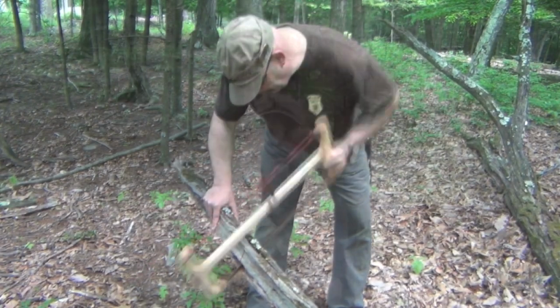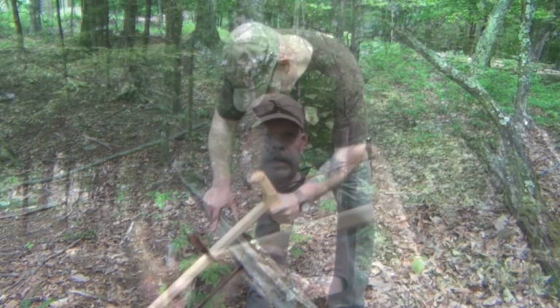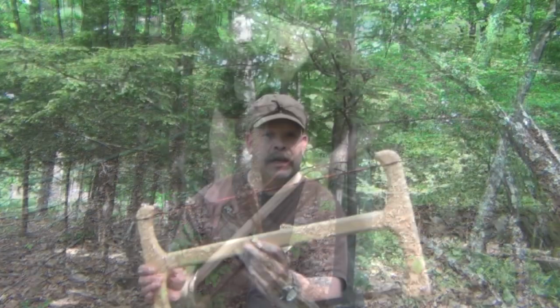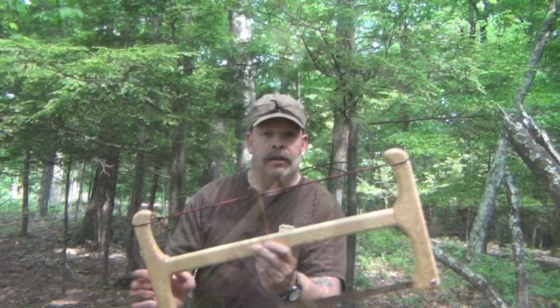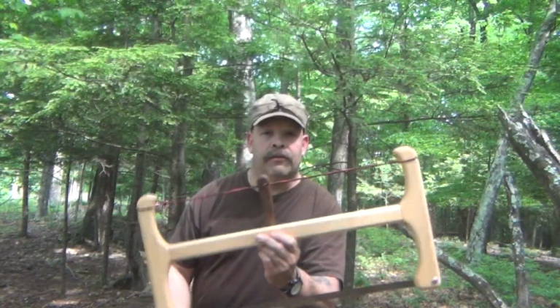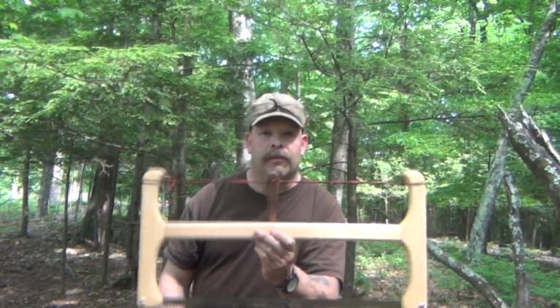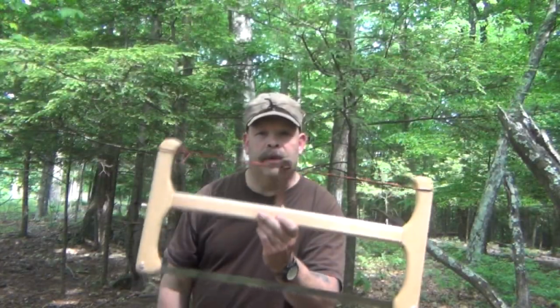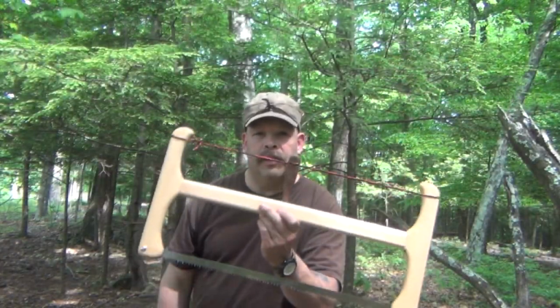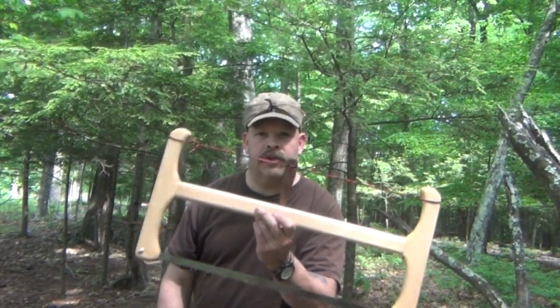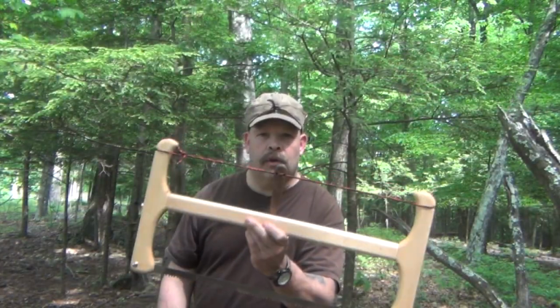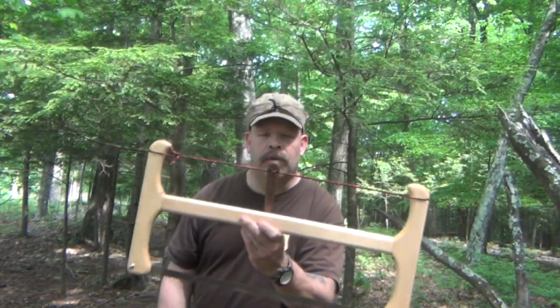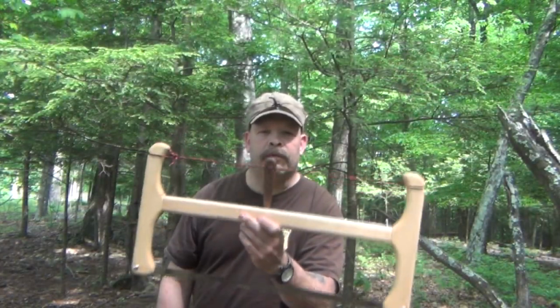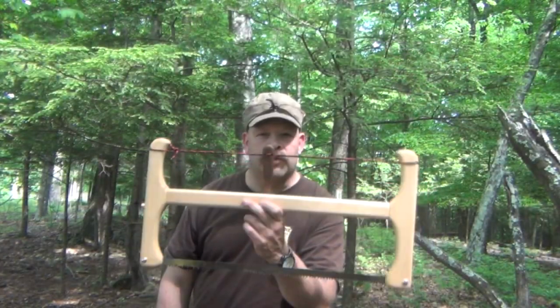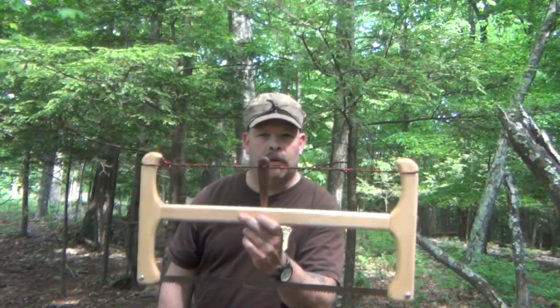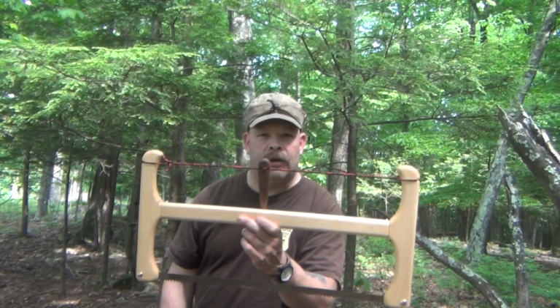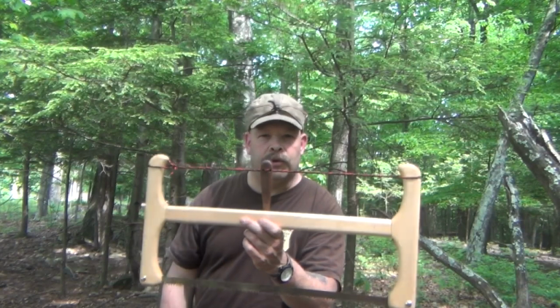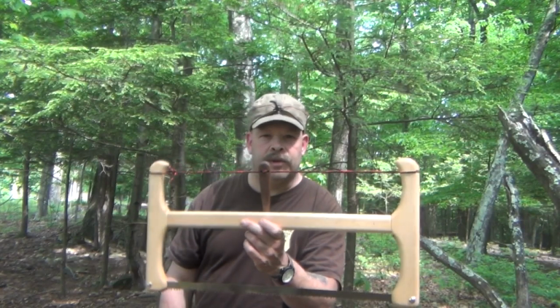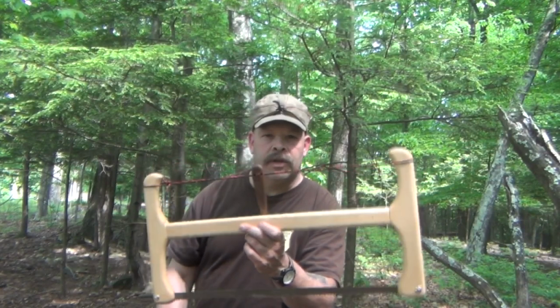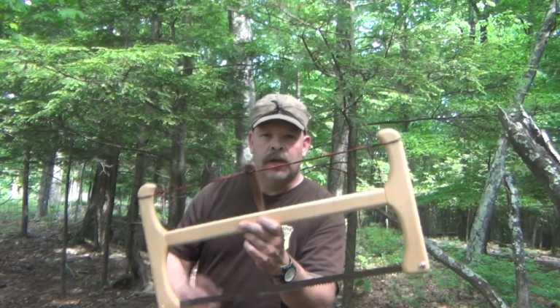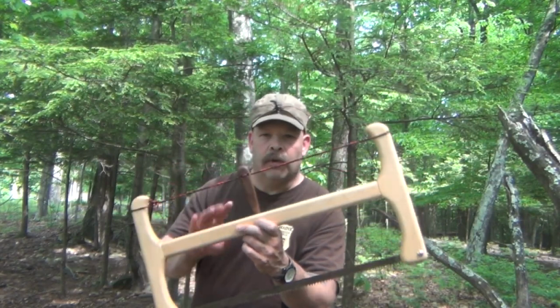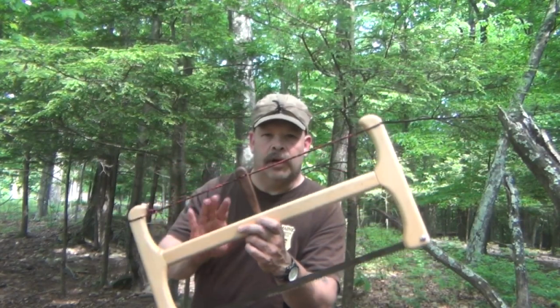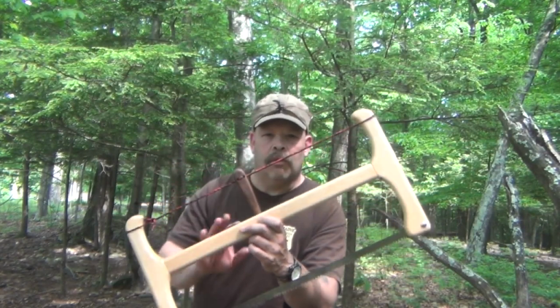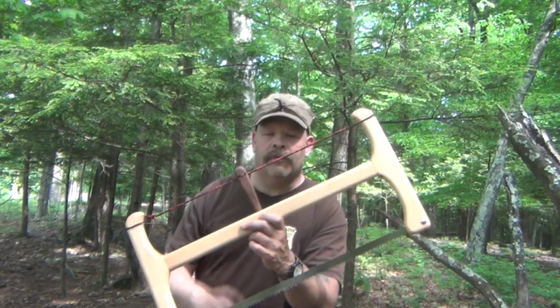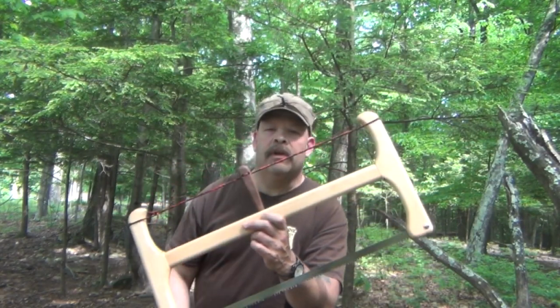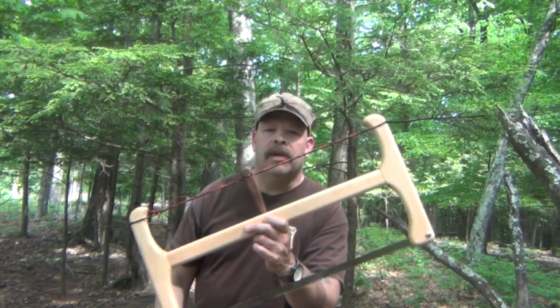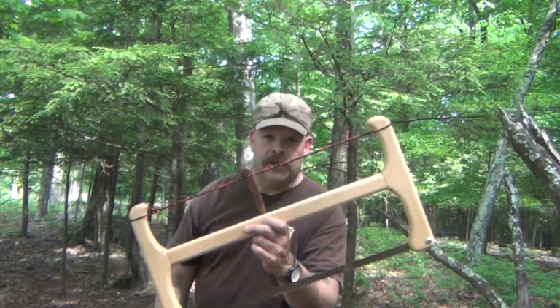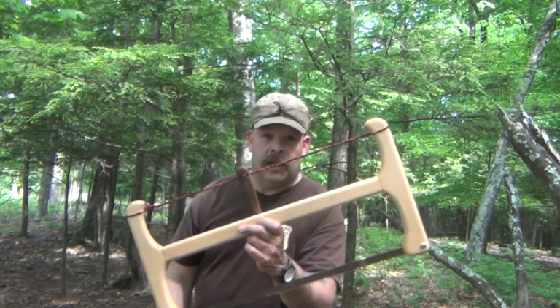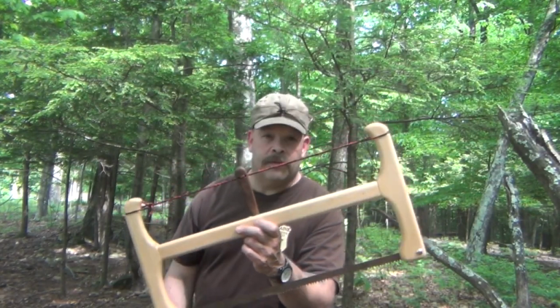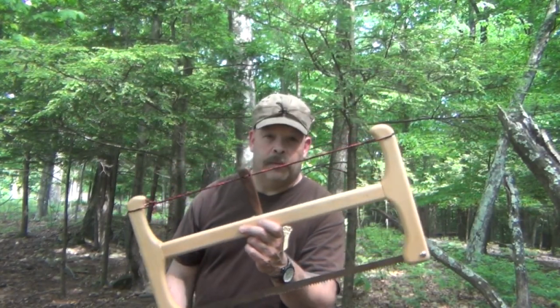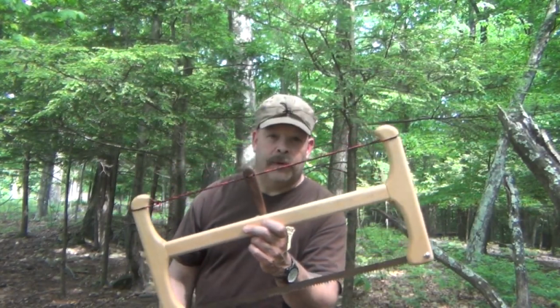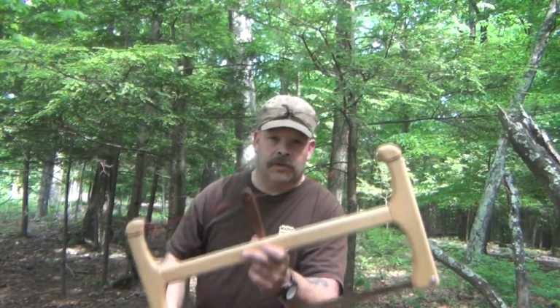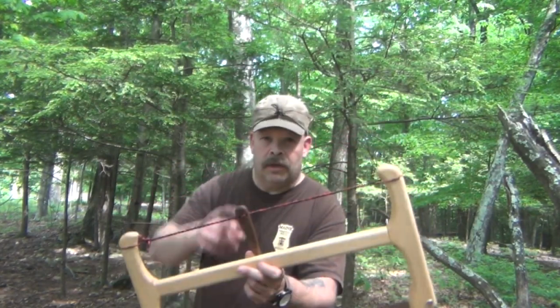Today, from Nick Stoll from Stoll Outdoors, we're going to go over his collapsible buck saw.